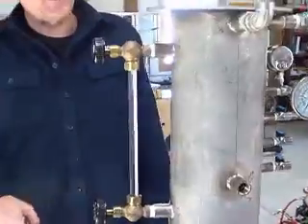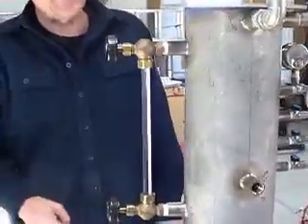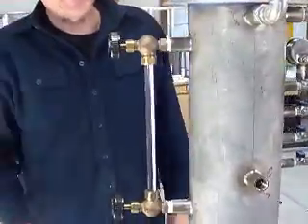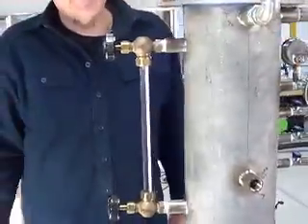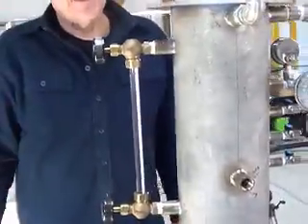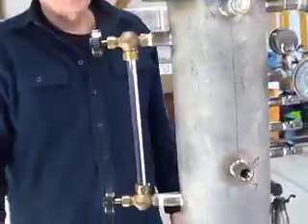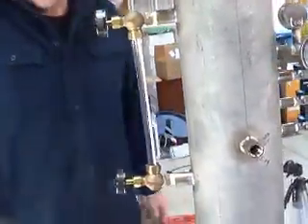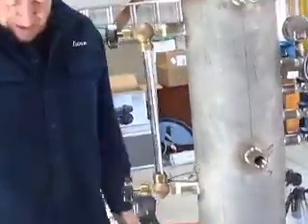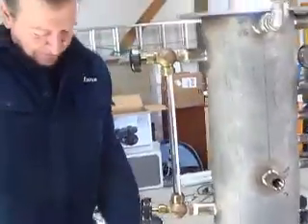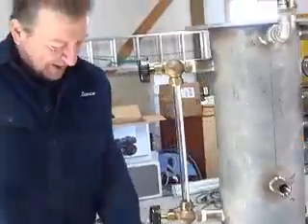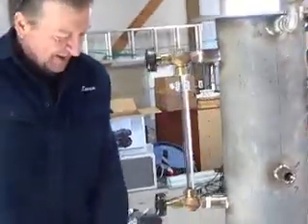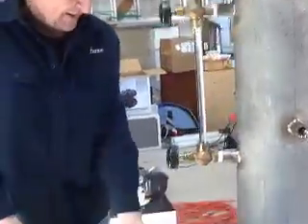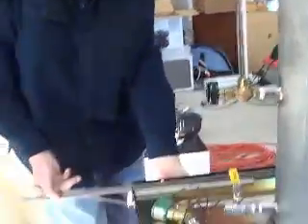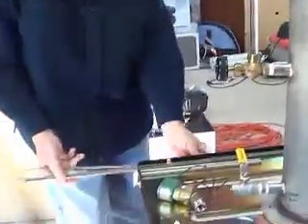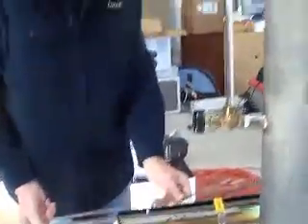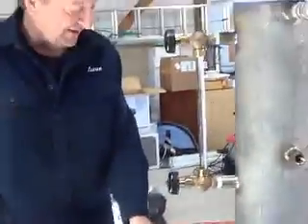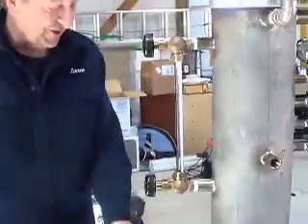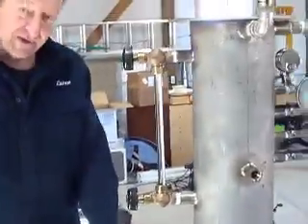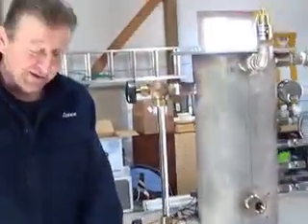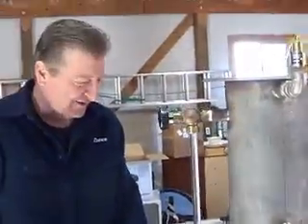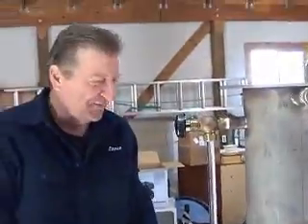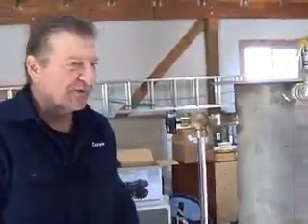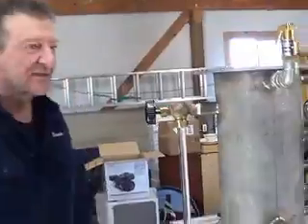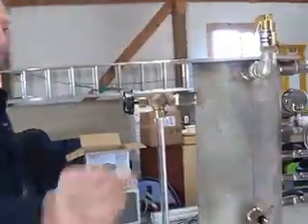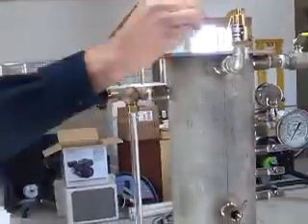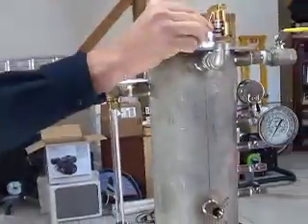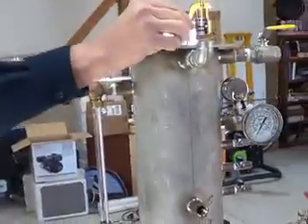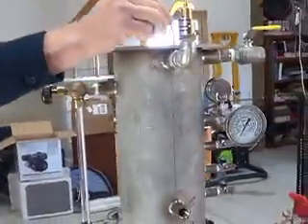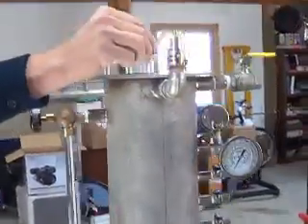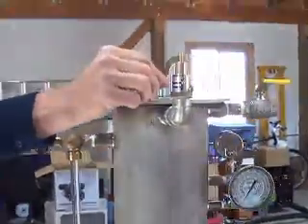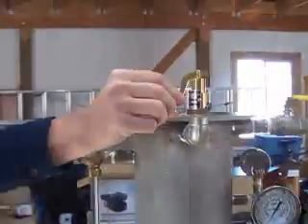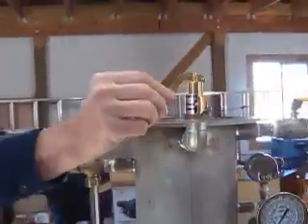This is the pointy finger. And the all-thread here is two. So here is the steam relief valve.